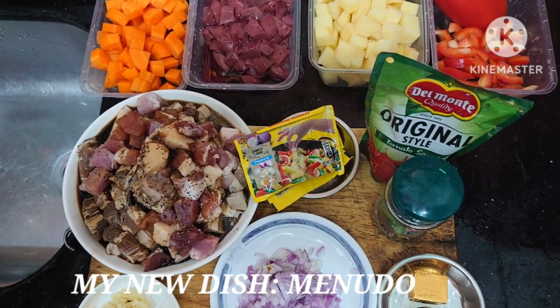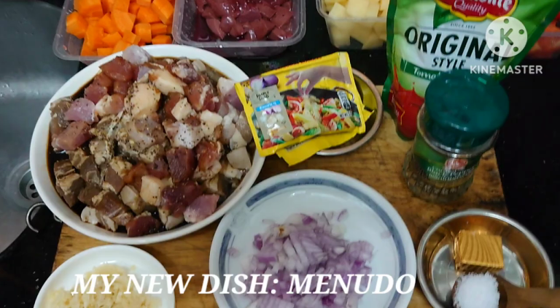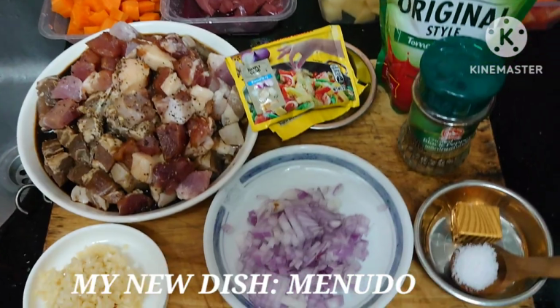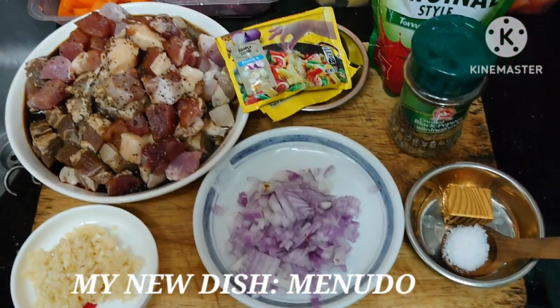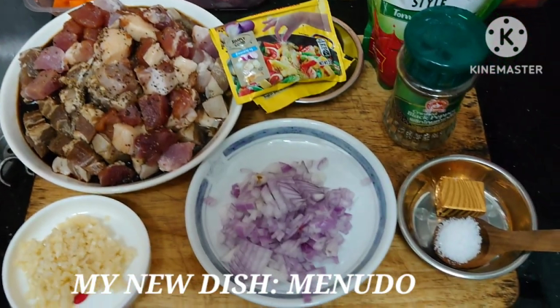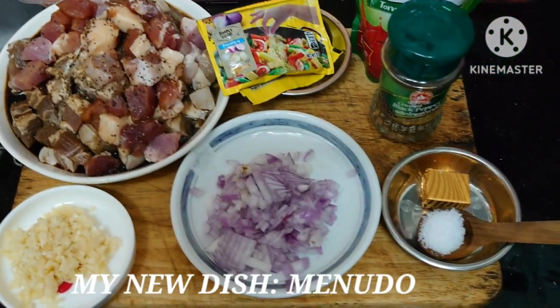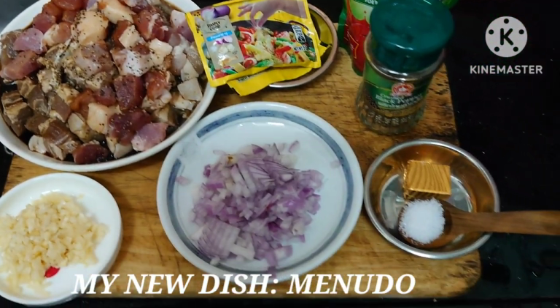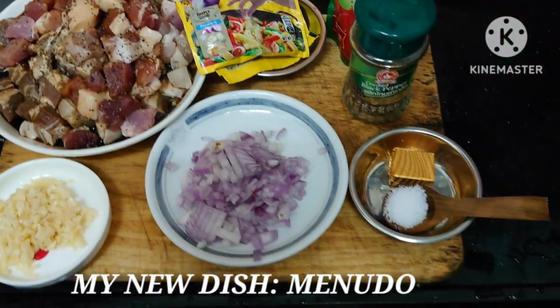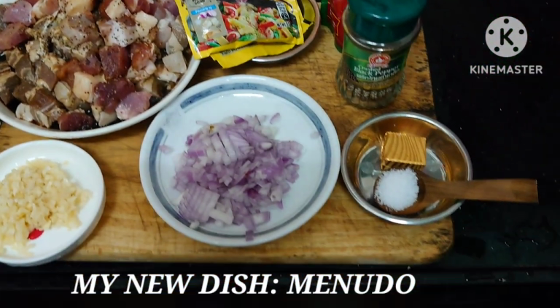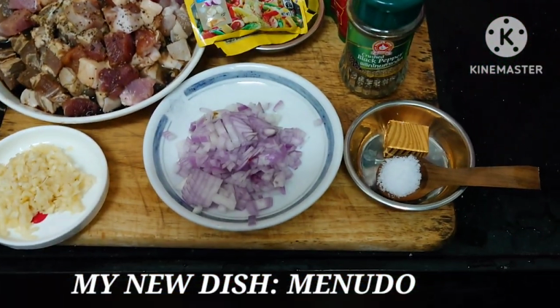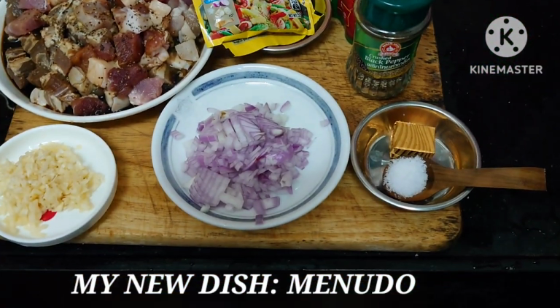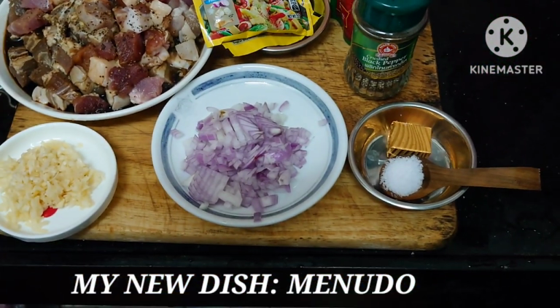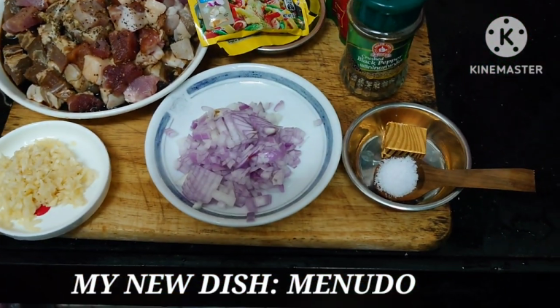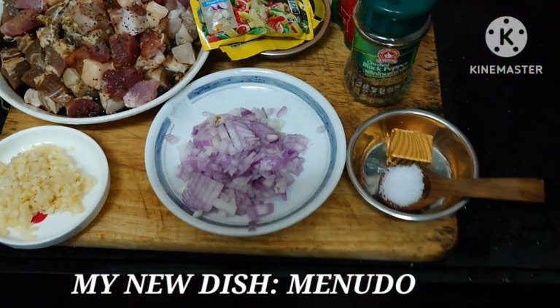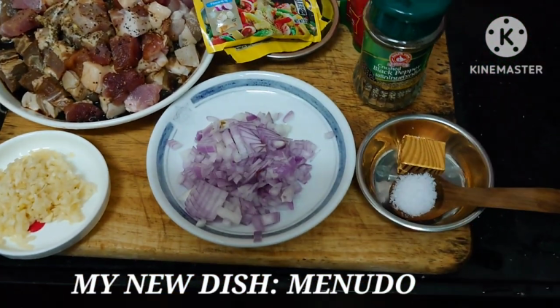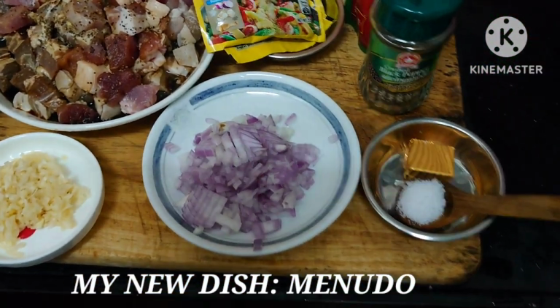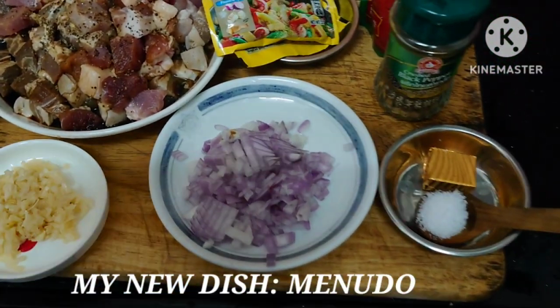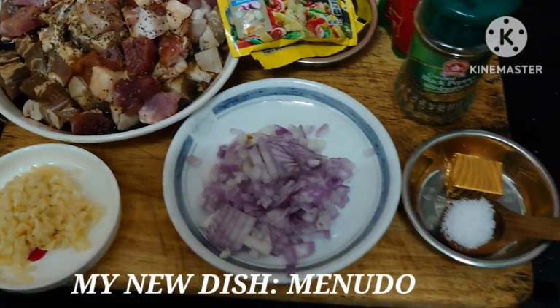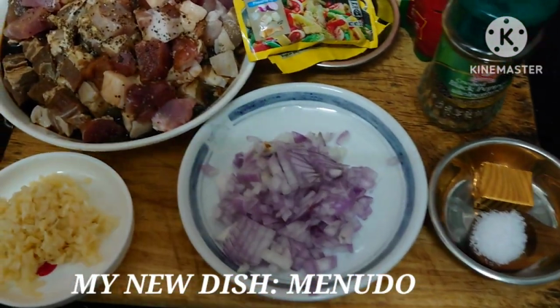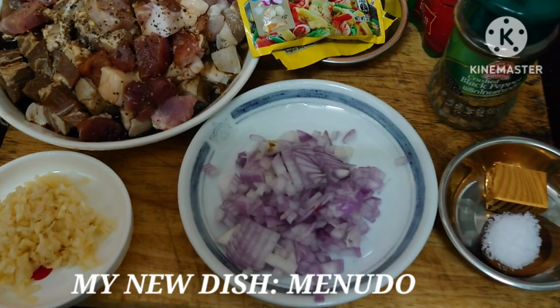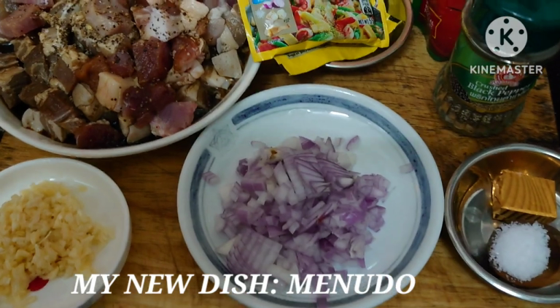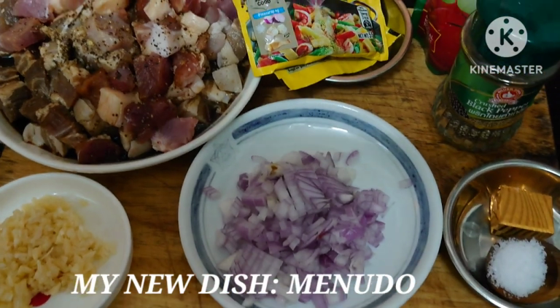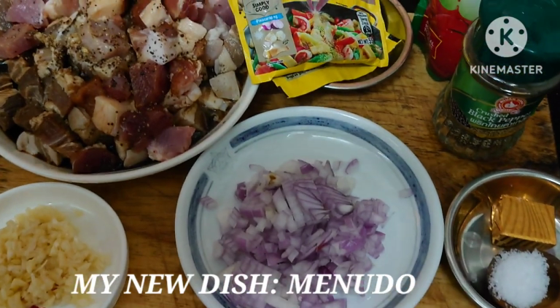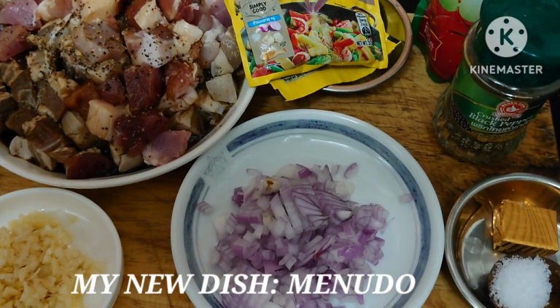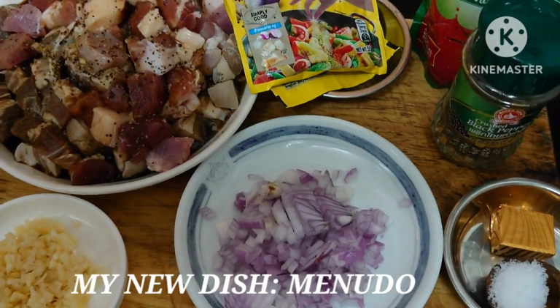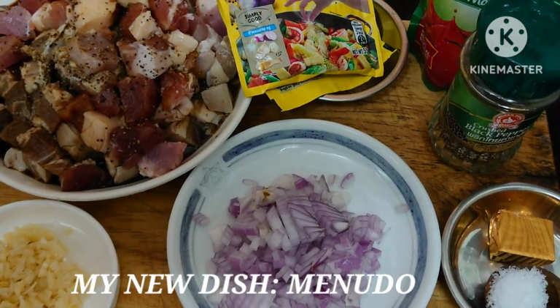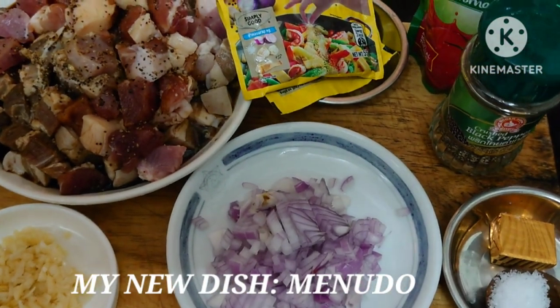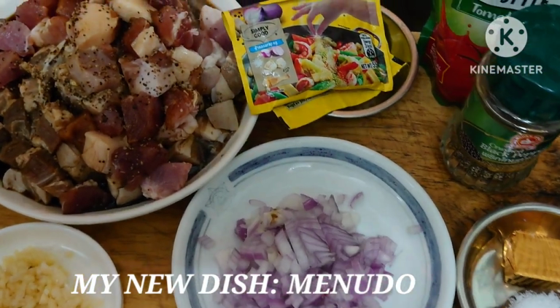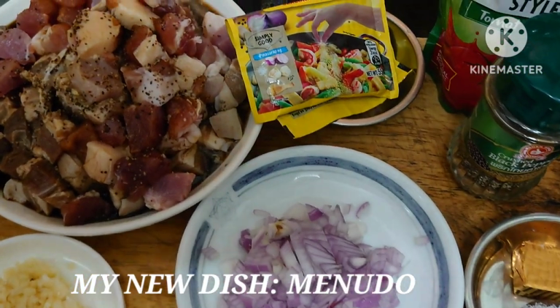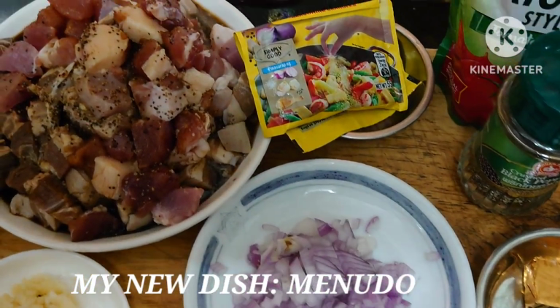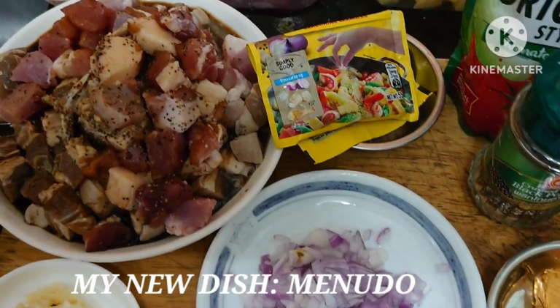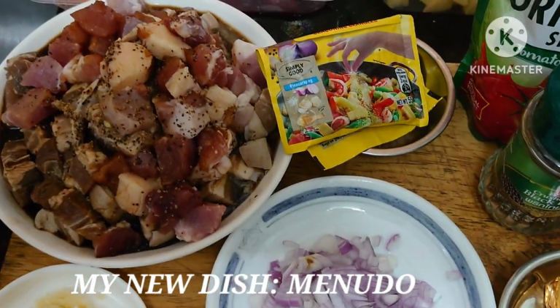Today my recipe is minudo. So, these are my ingredients.